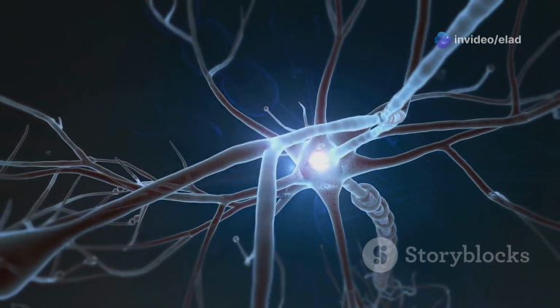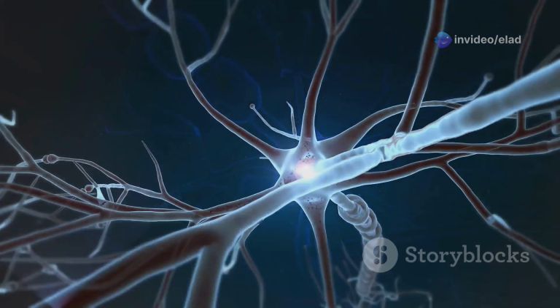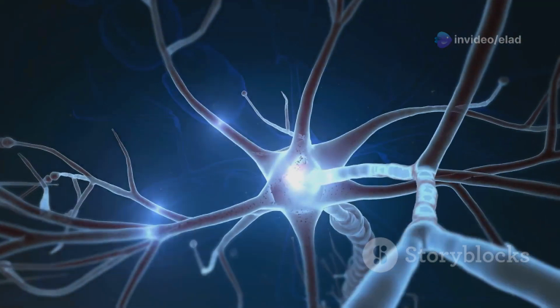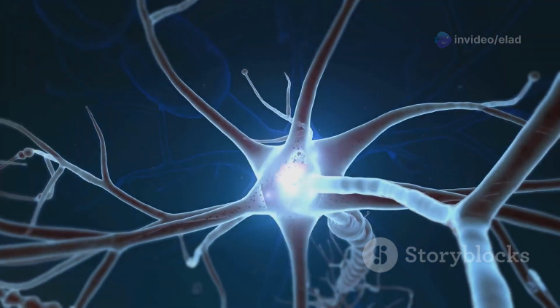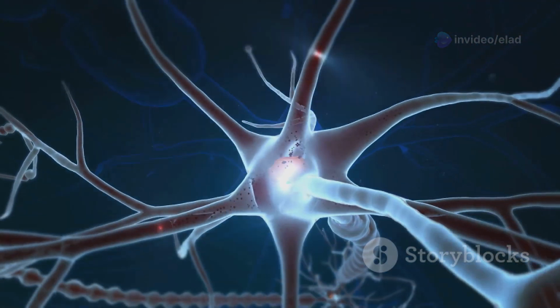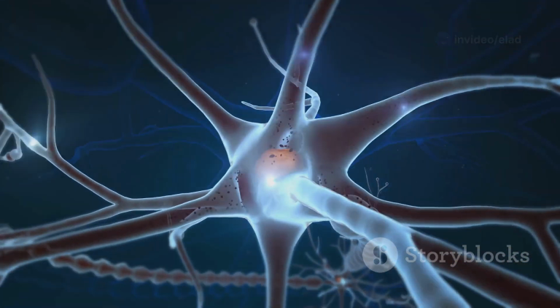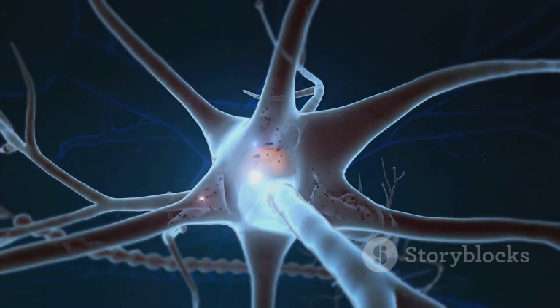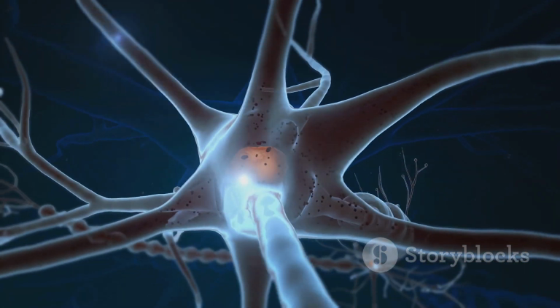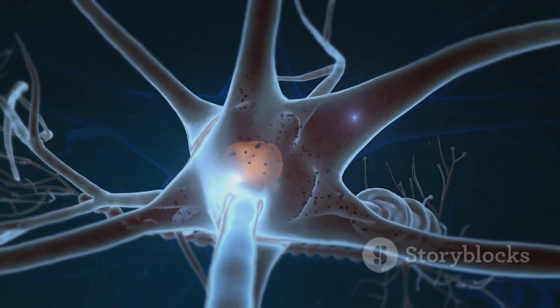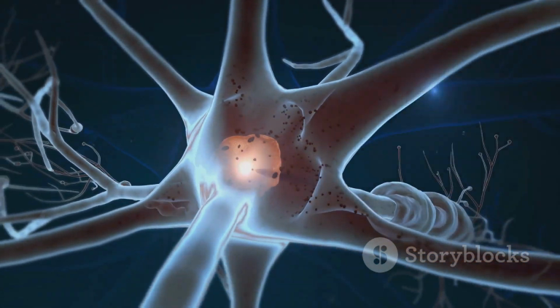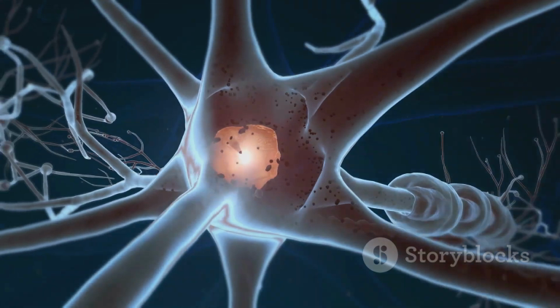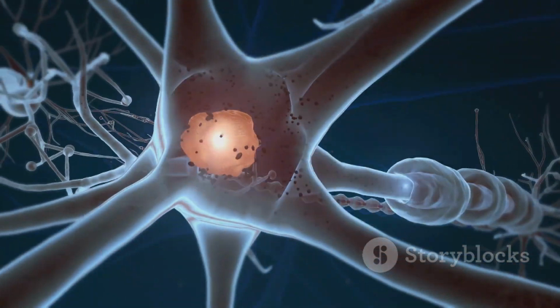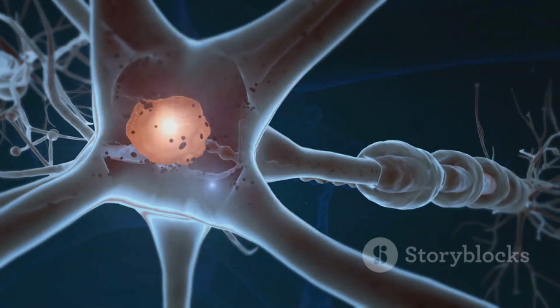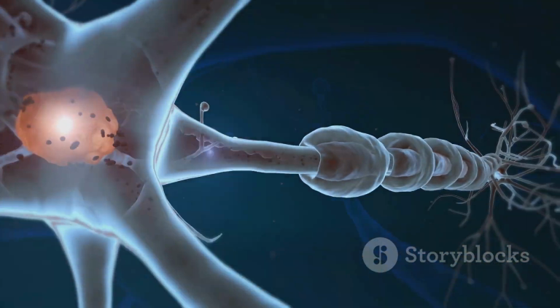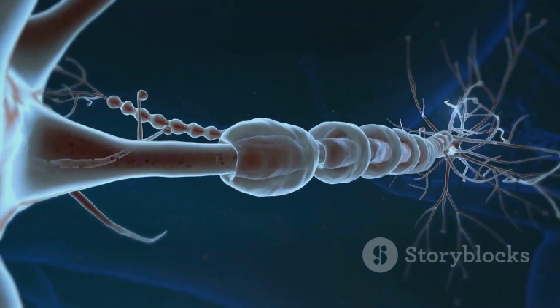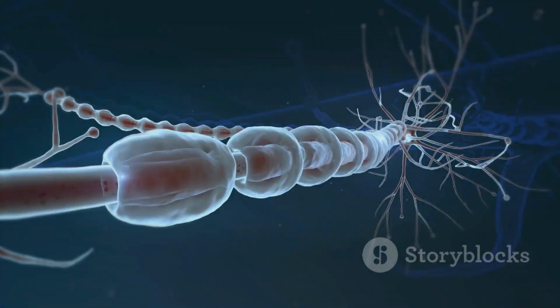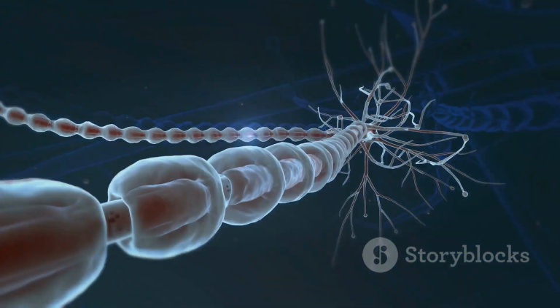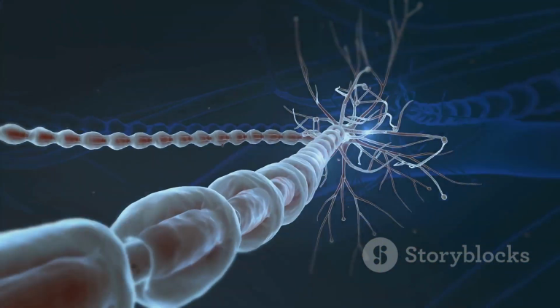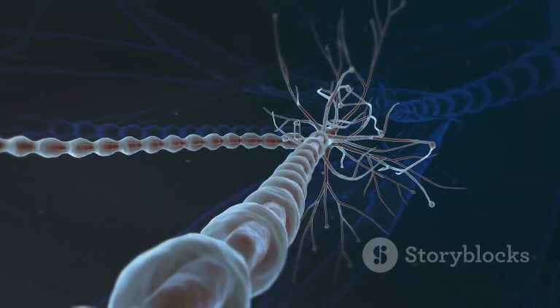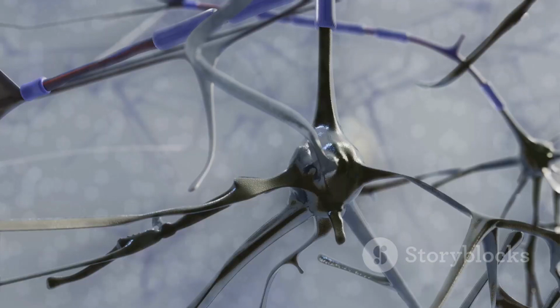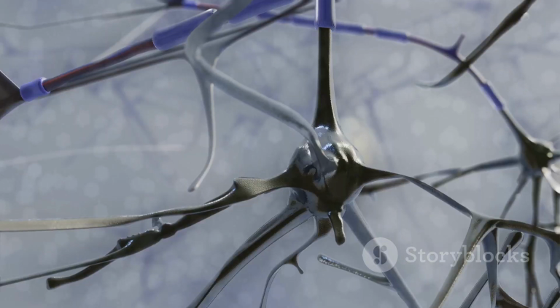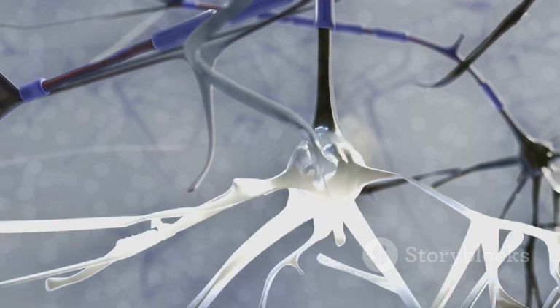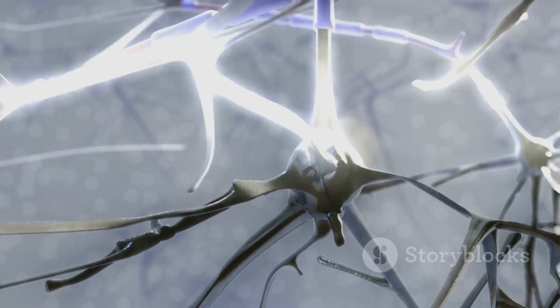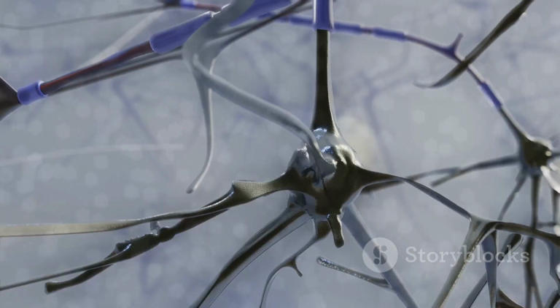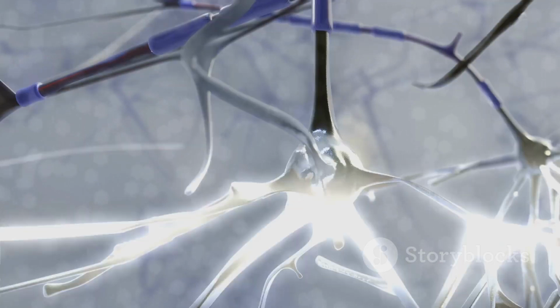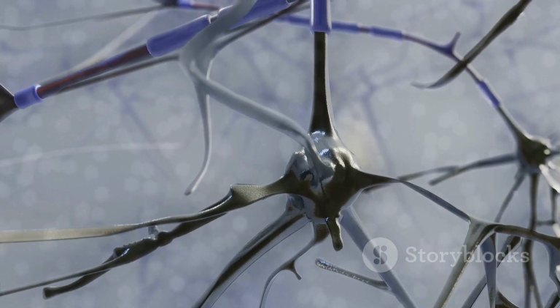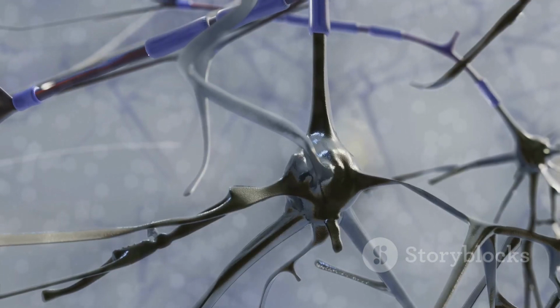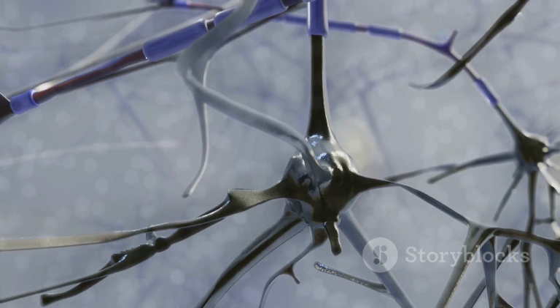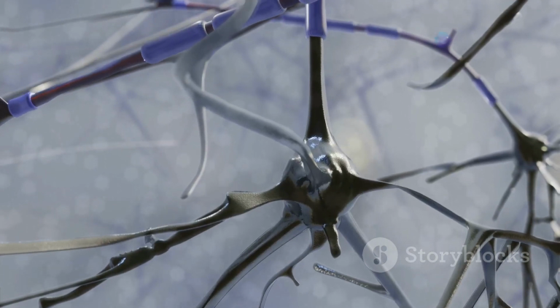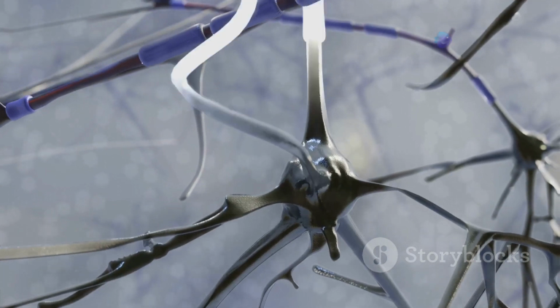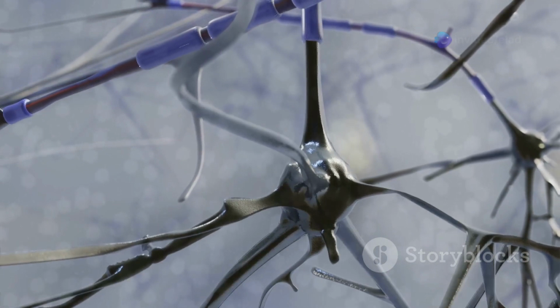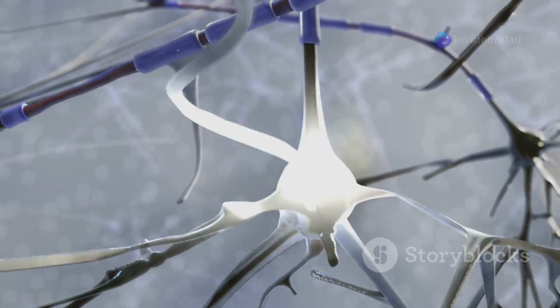For example, a strong input might cause a neuron to fire a rapid burst of spikes, while a weak input might result in a slower, more sporadic pattern.